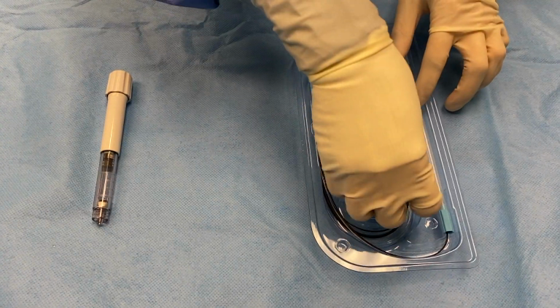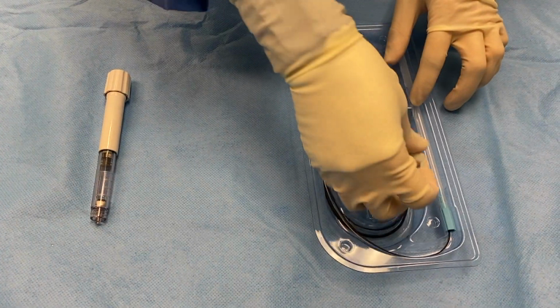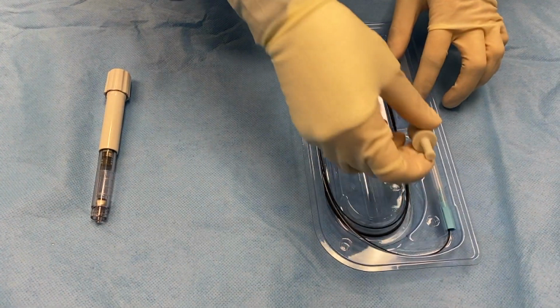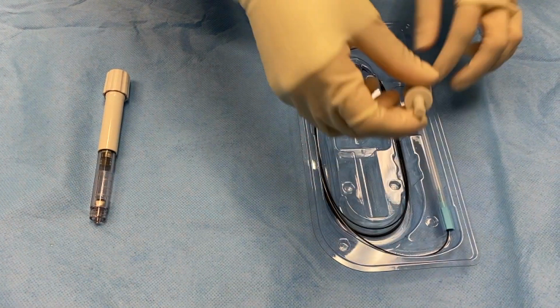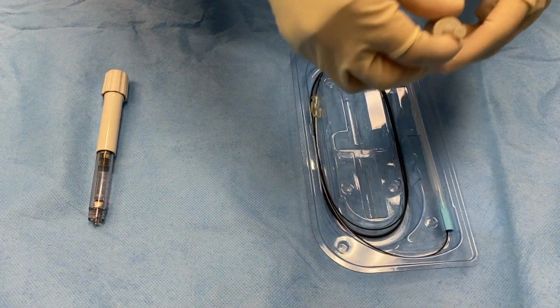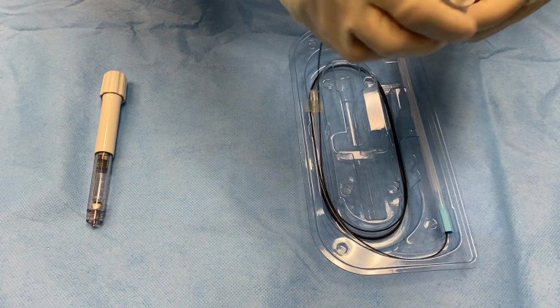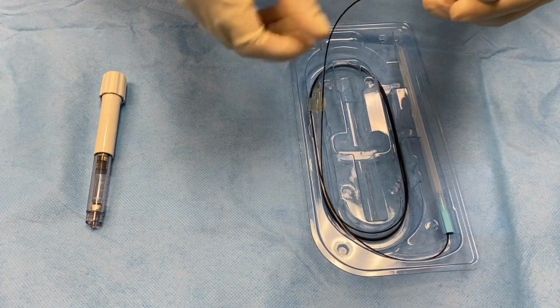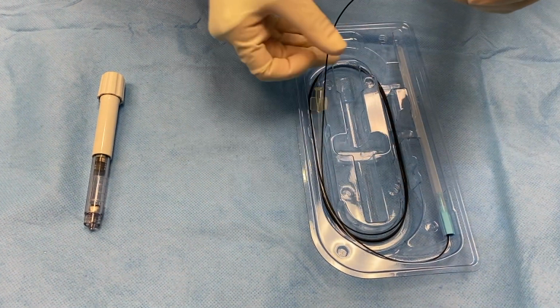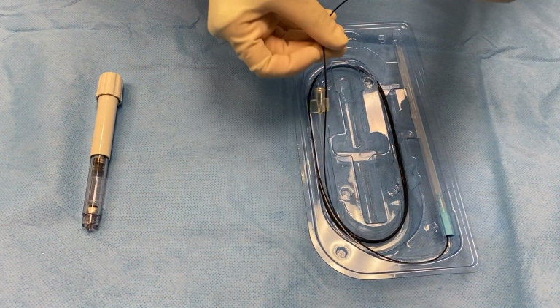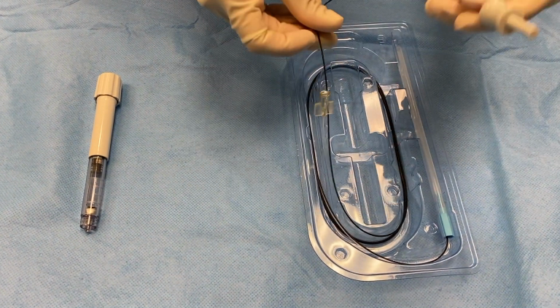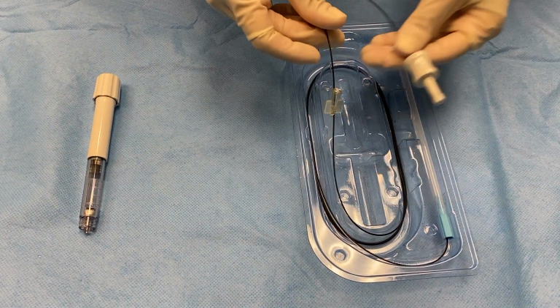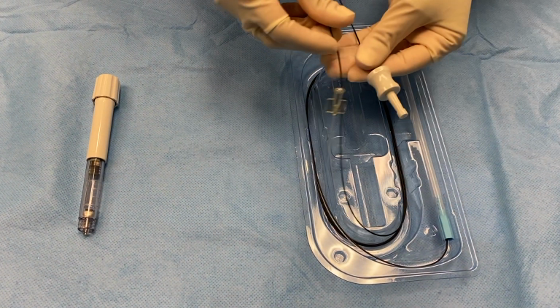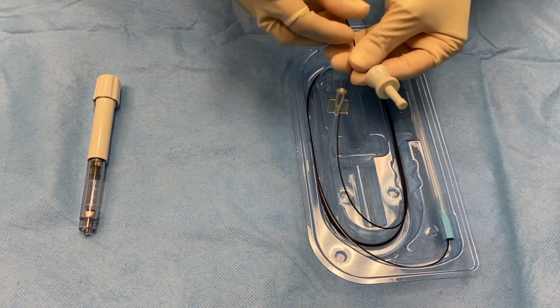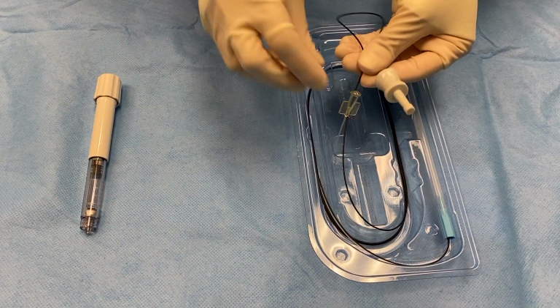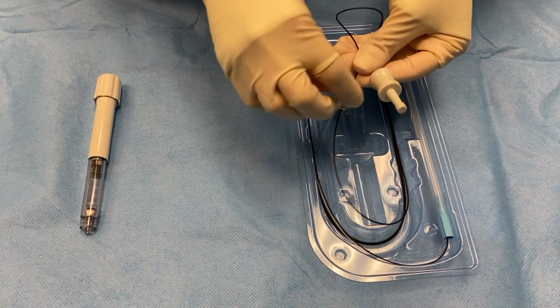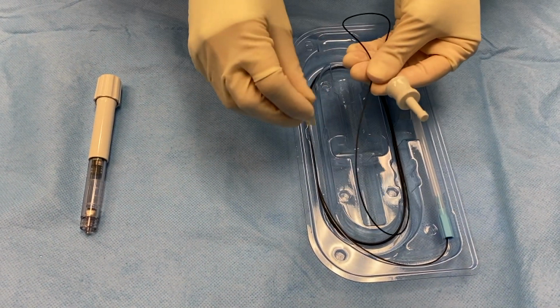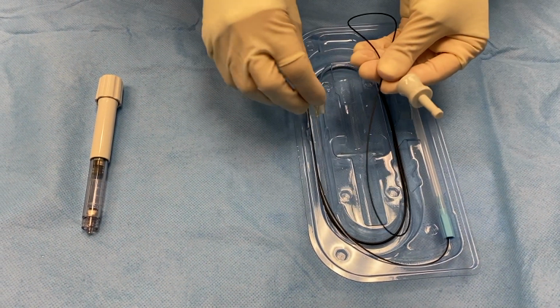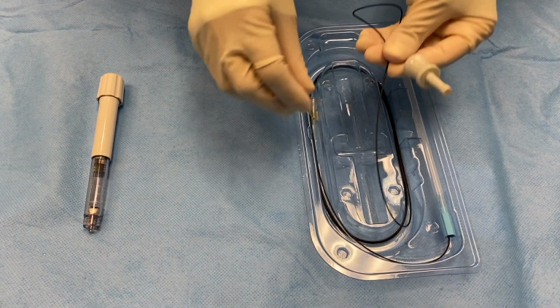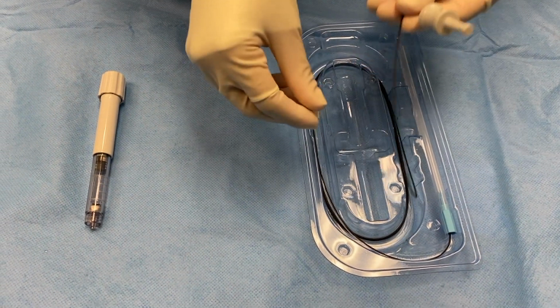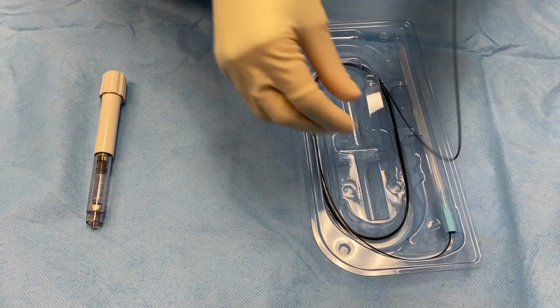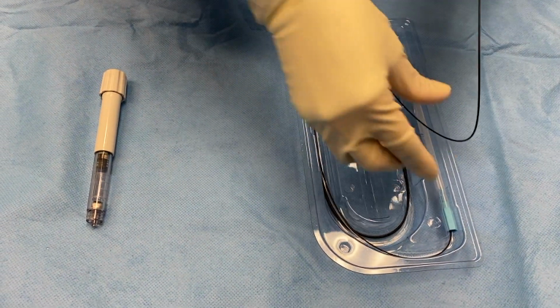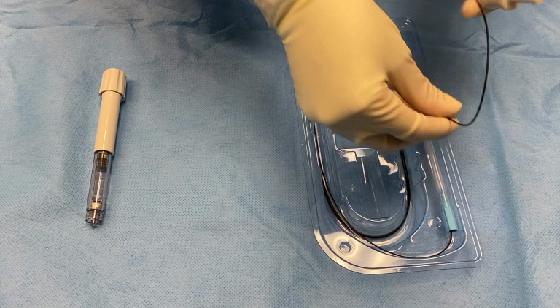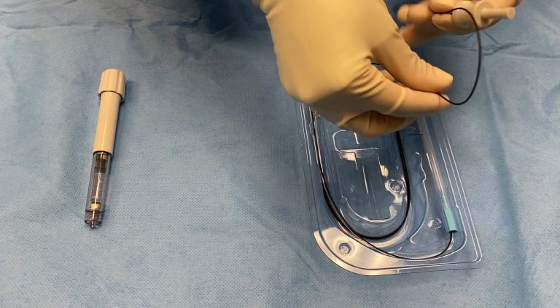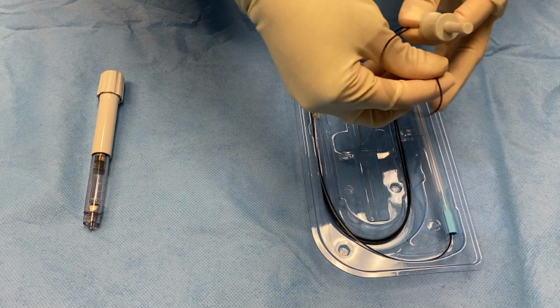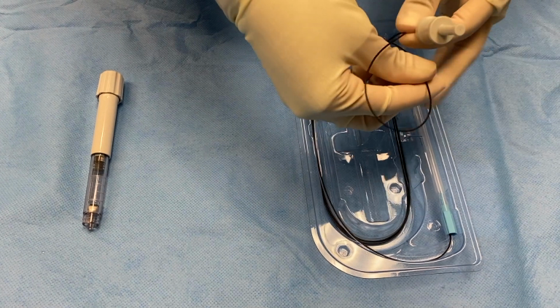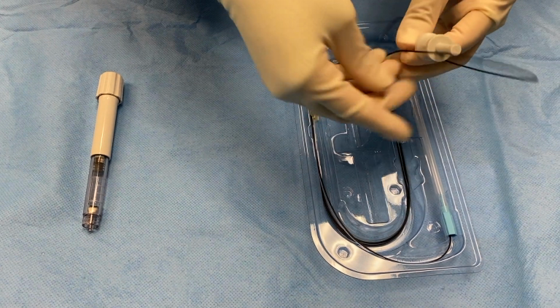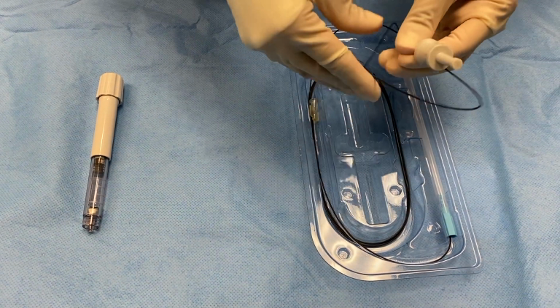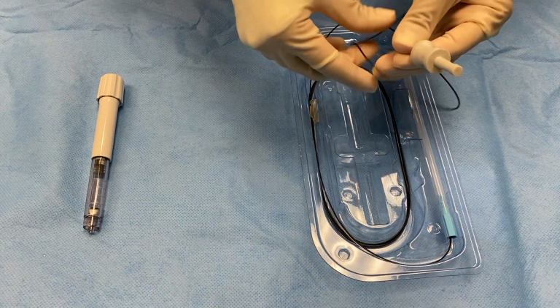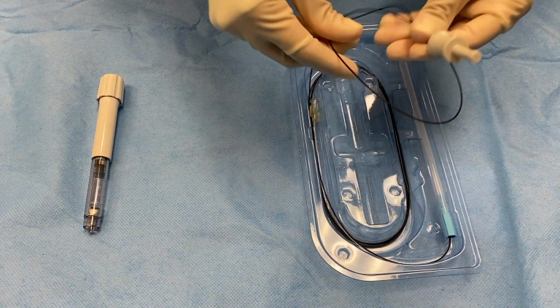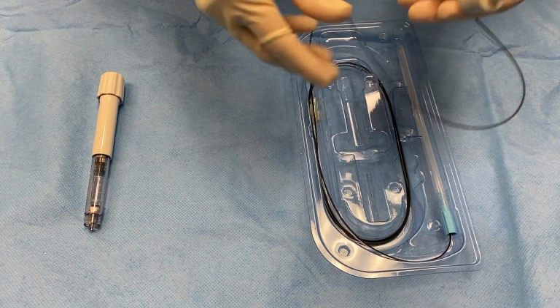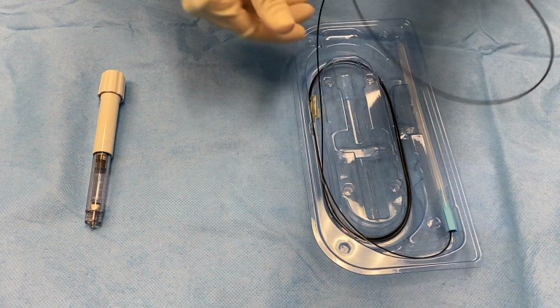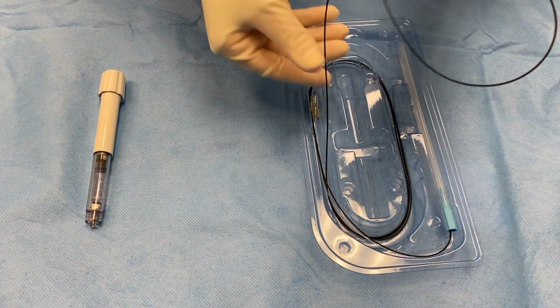Unwind the black fiber optic cable, ensuring that the lines are not tangled or knotted, and lay to the side of the tray.